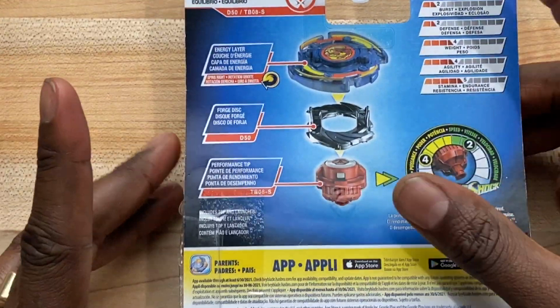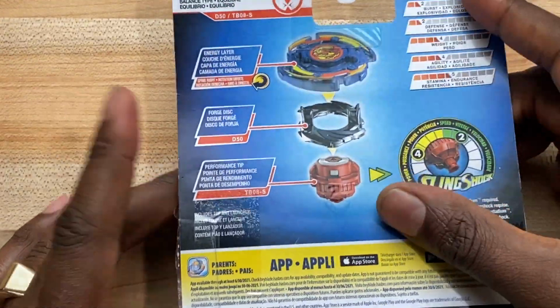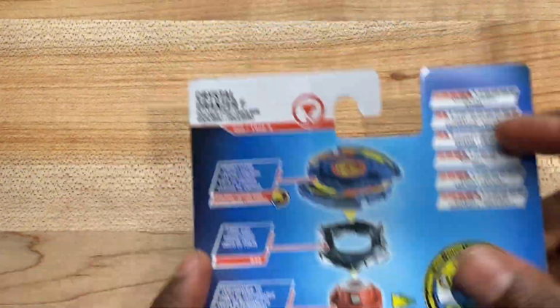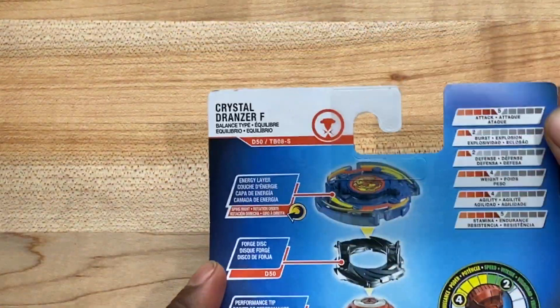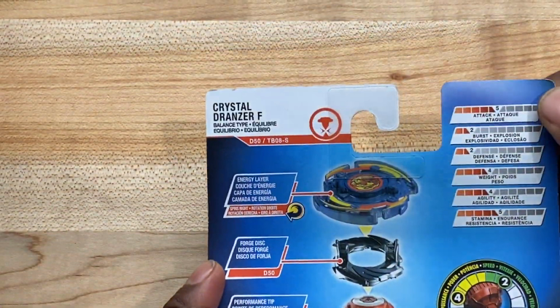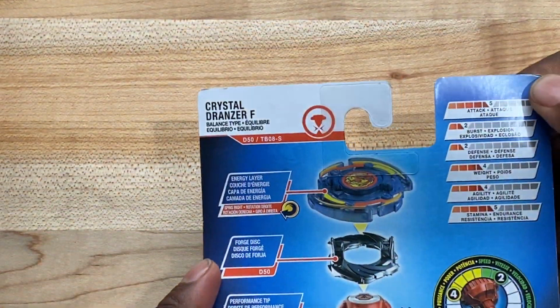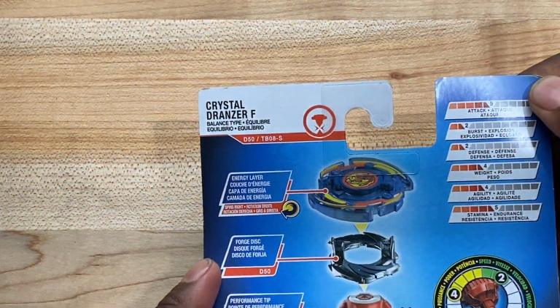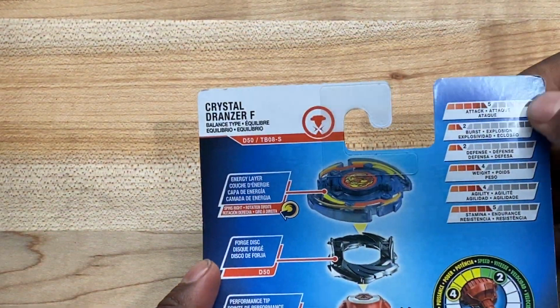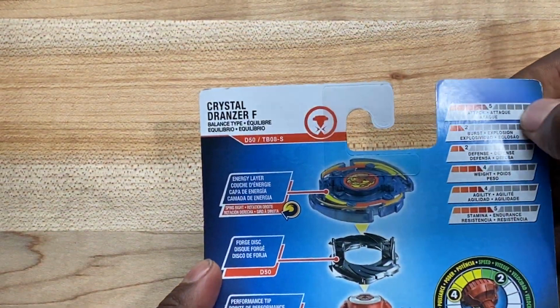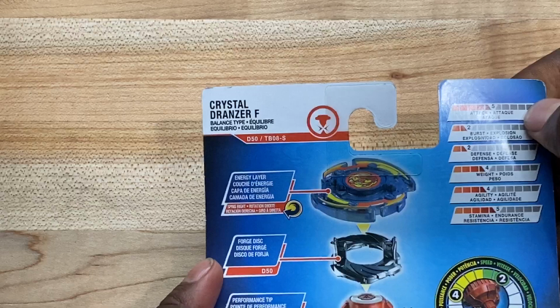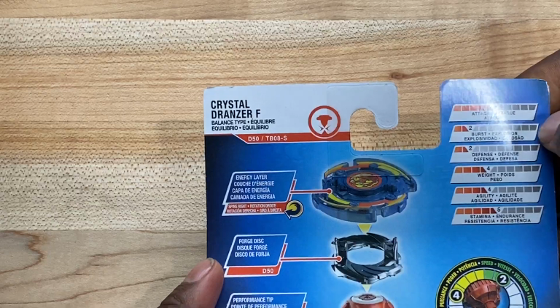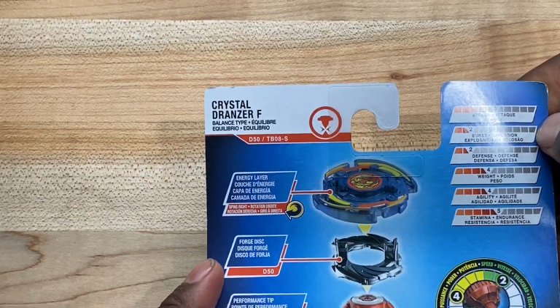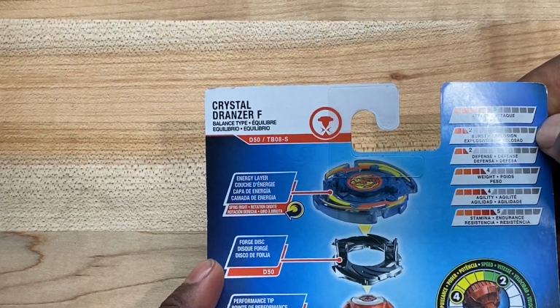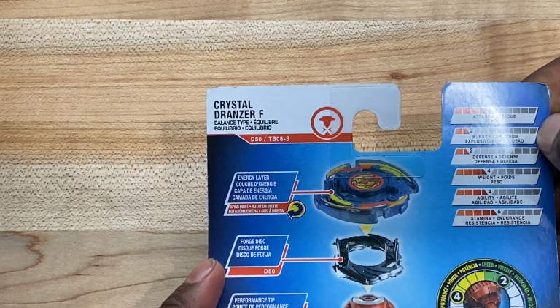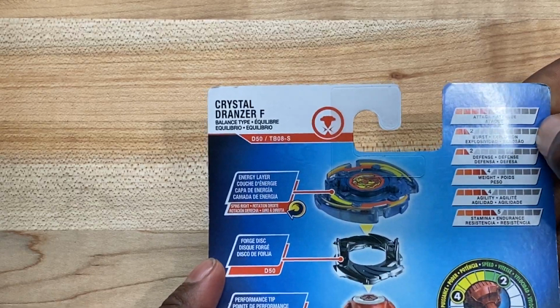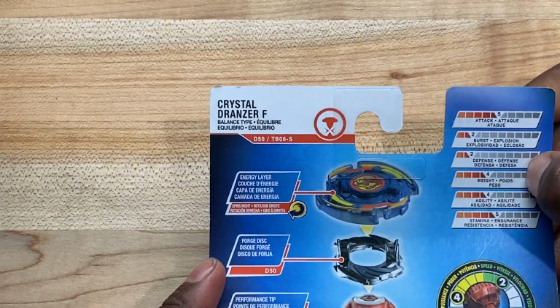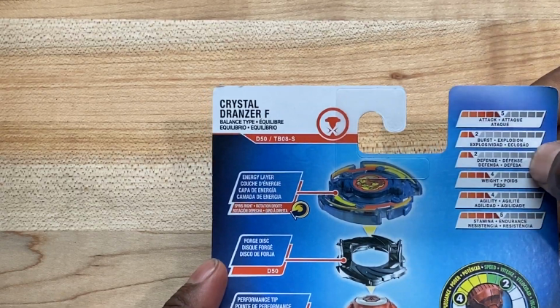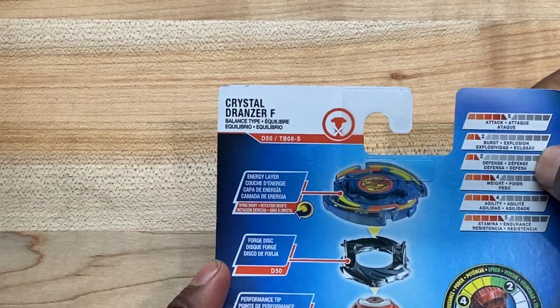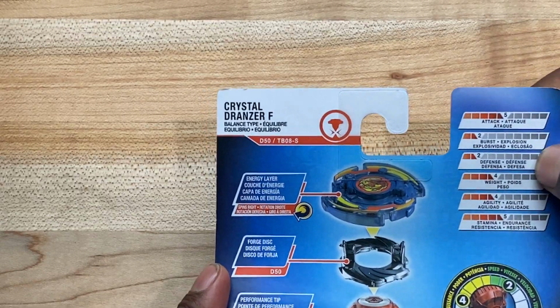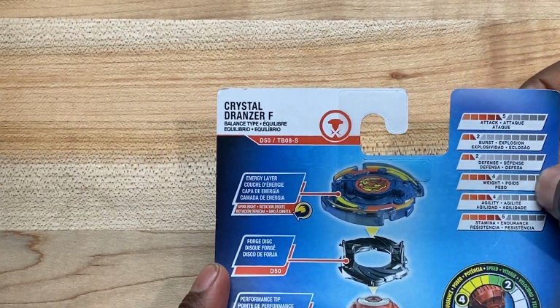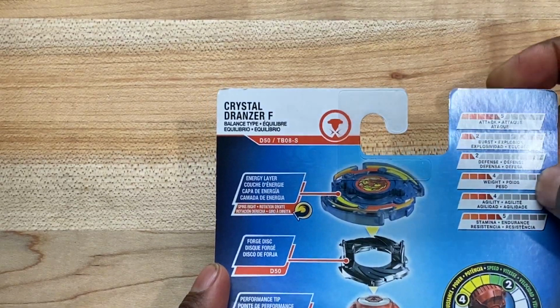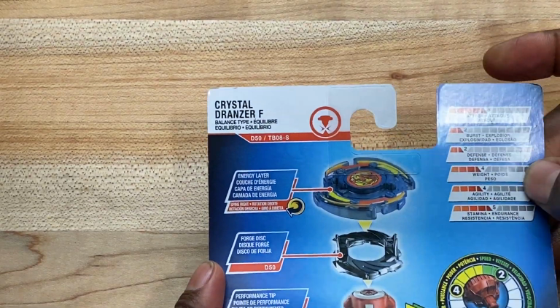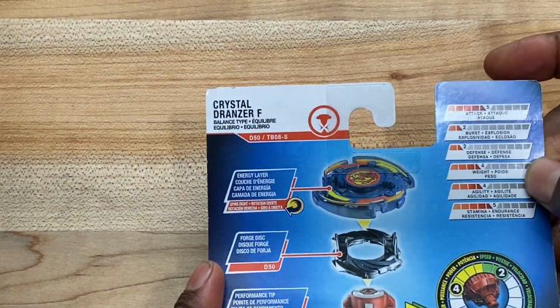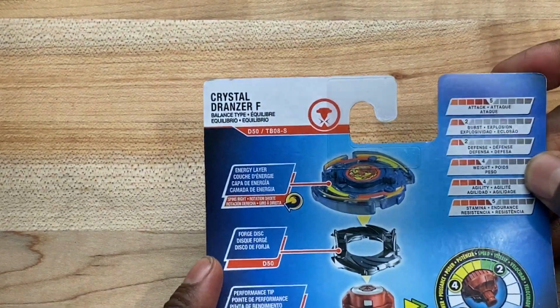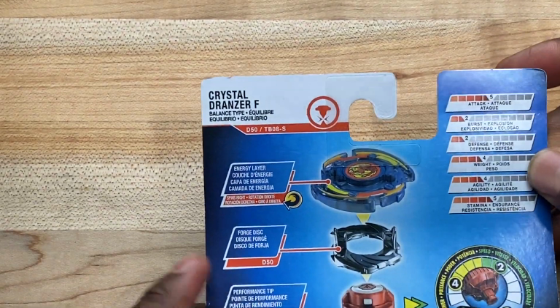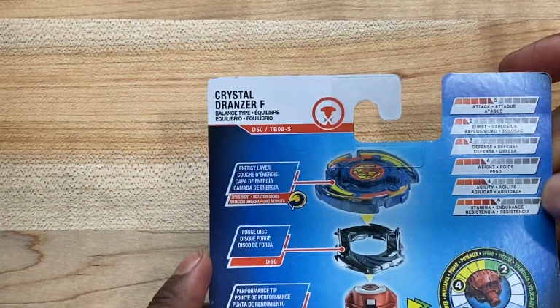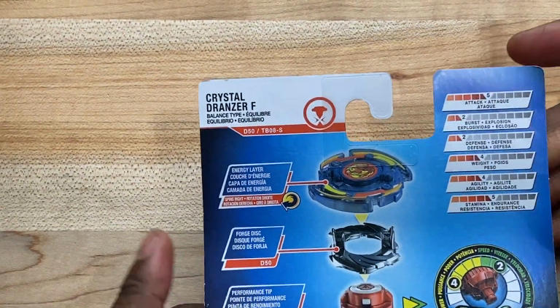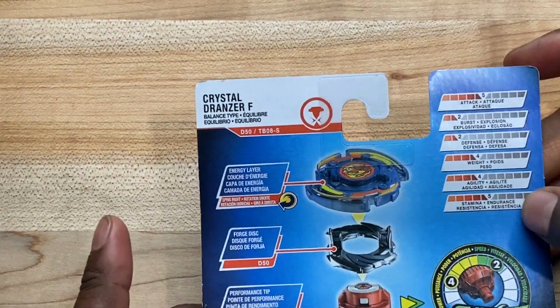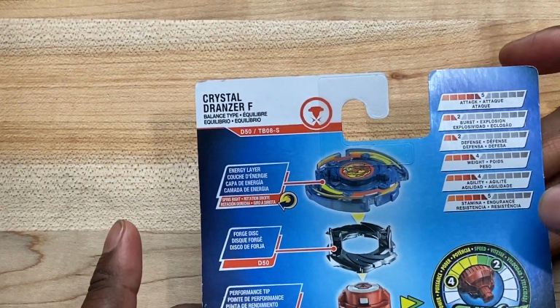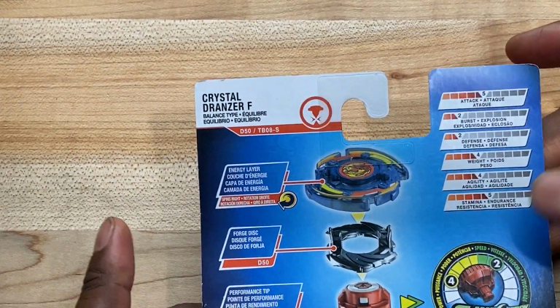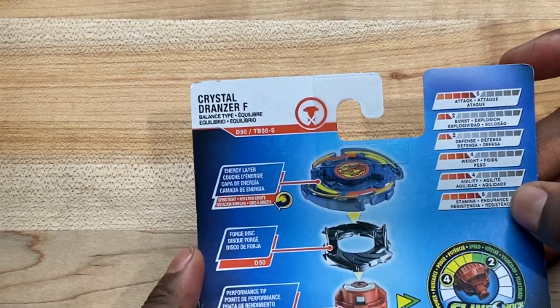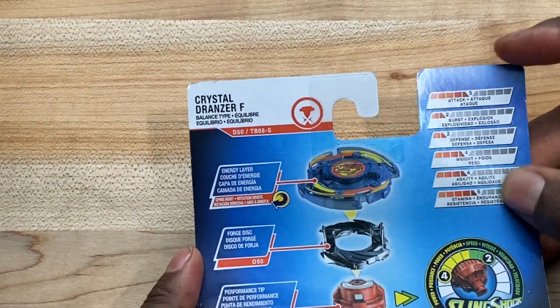Alright — attack 5, burst 2, defense 2, weight 4, agility 4, stamina 5.